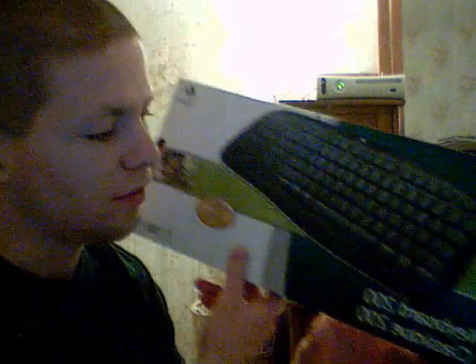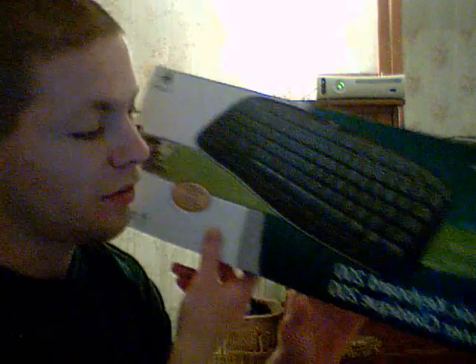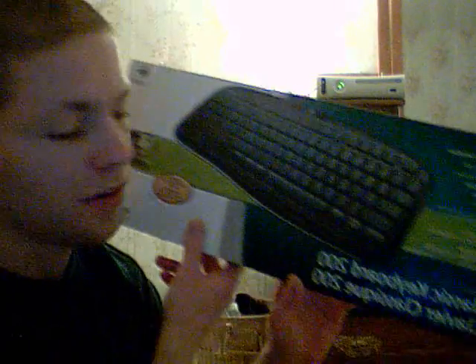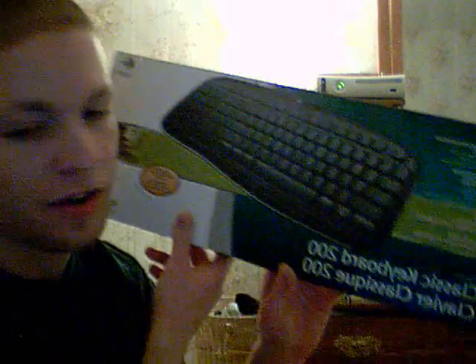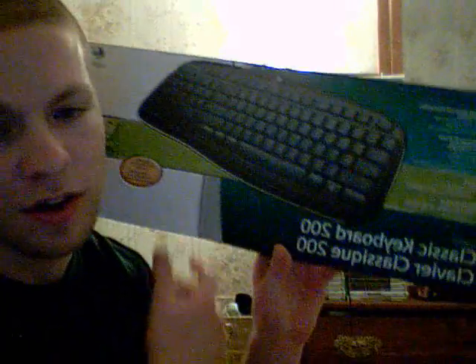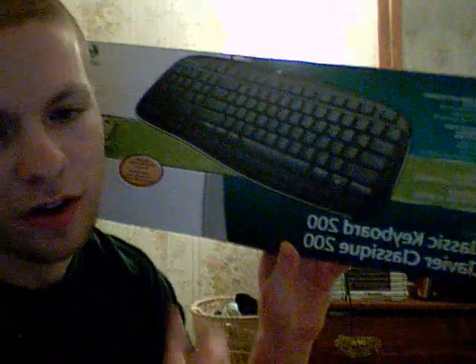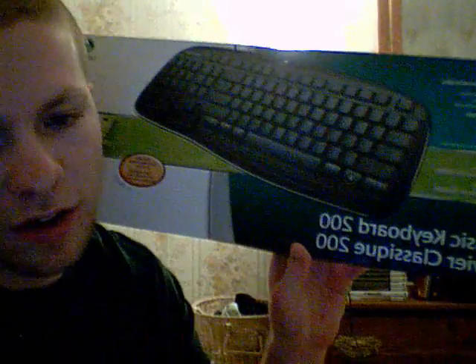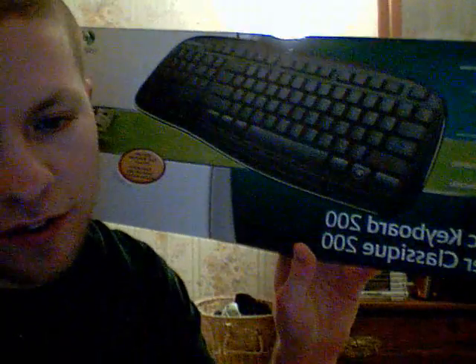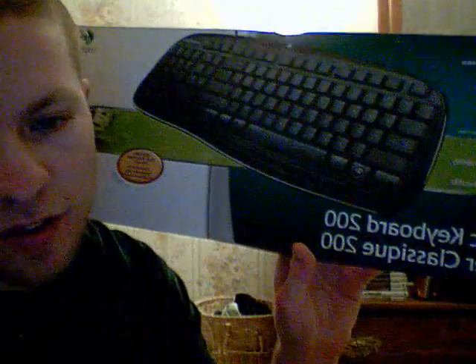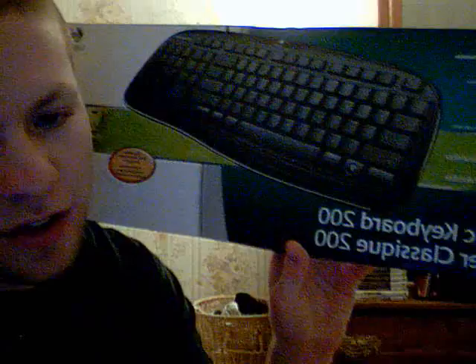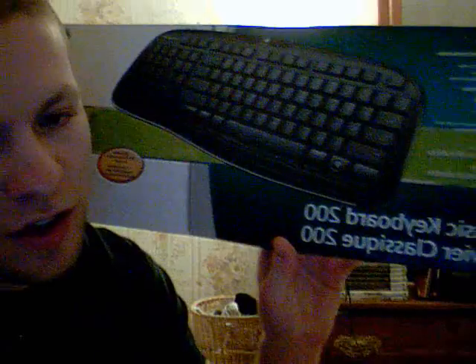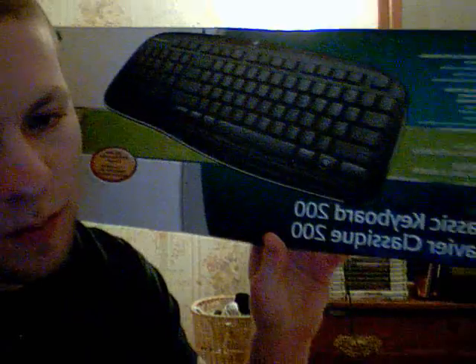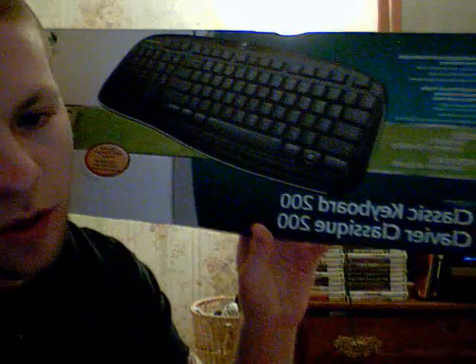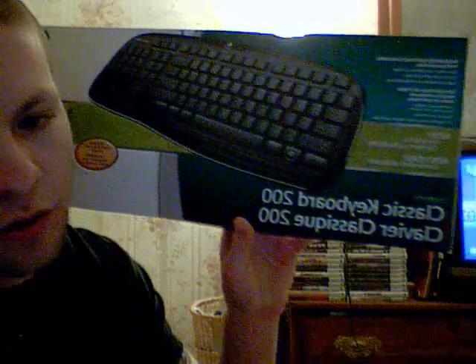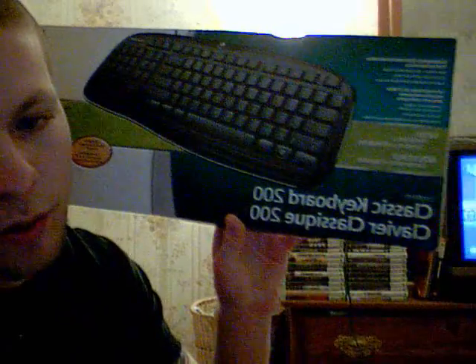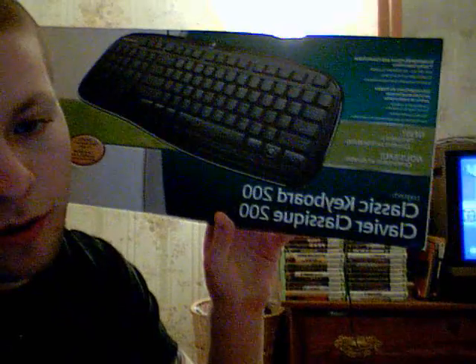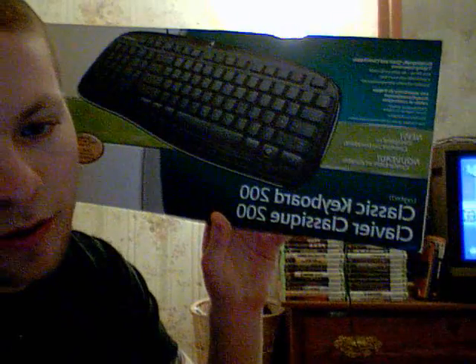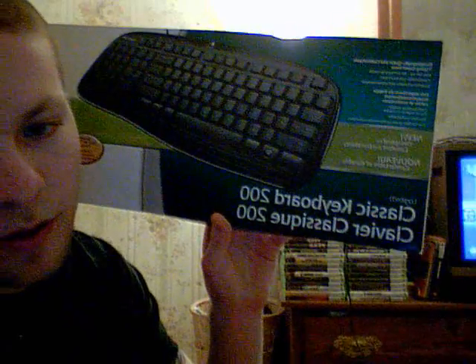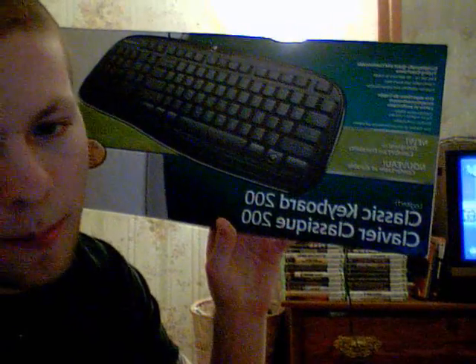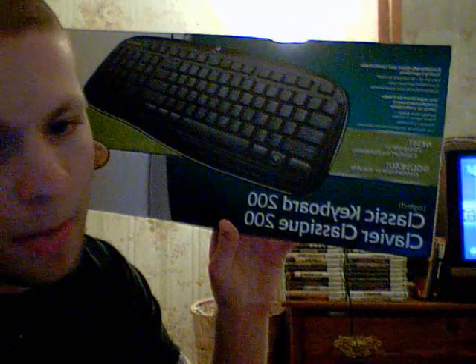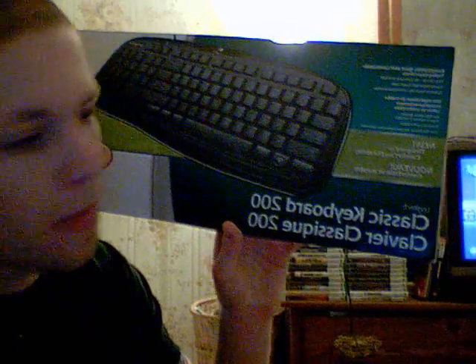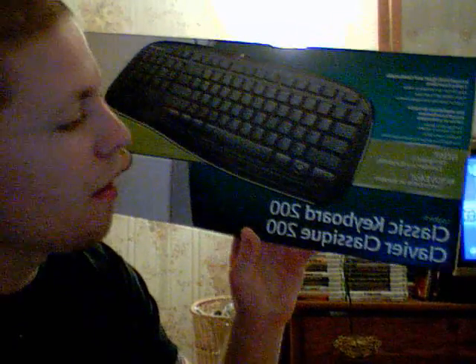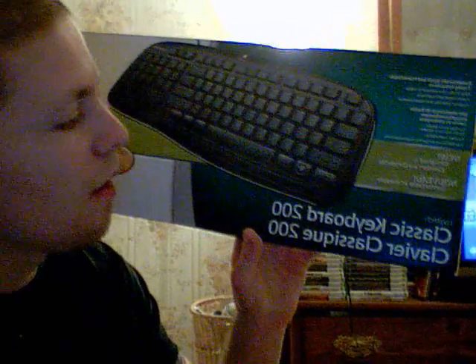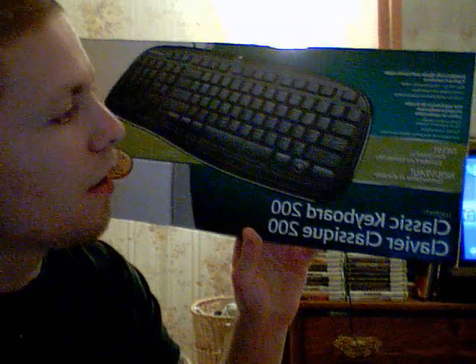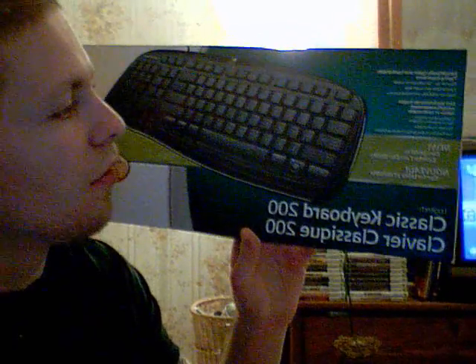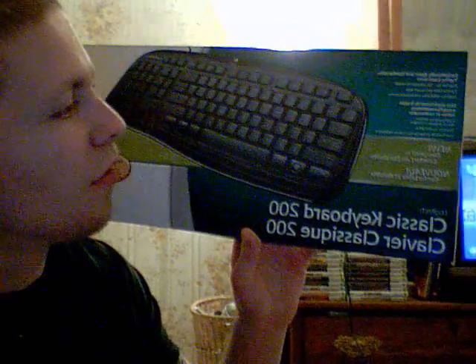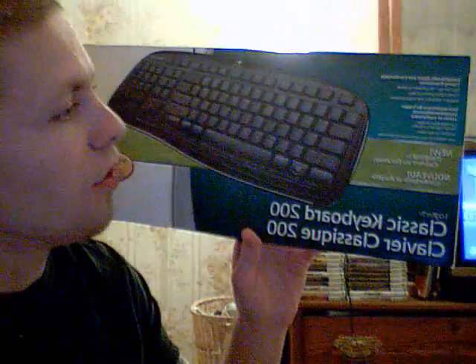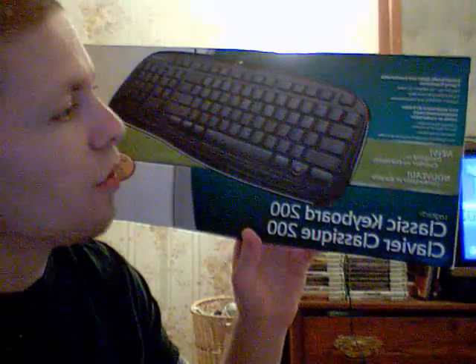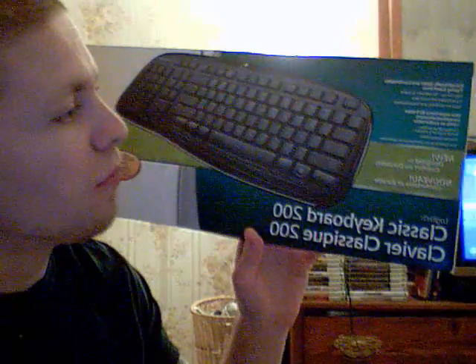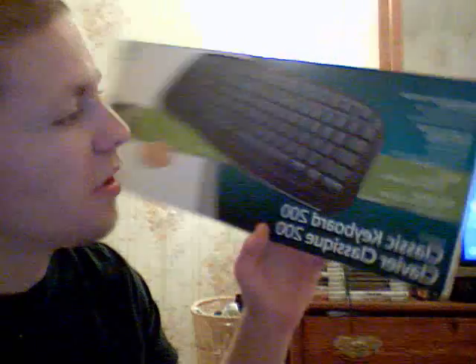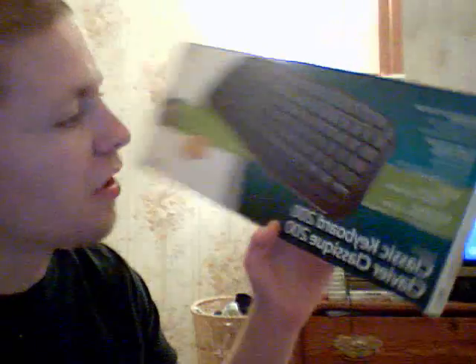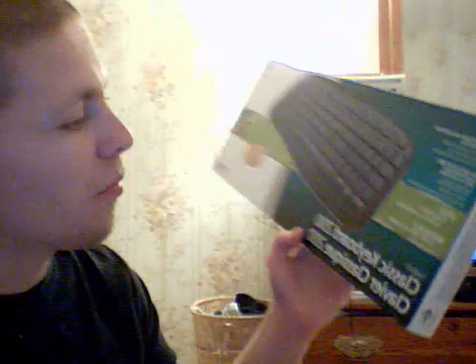This is the Classic Keyboard 200. It's a USB keyboard.